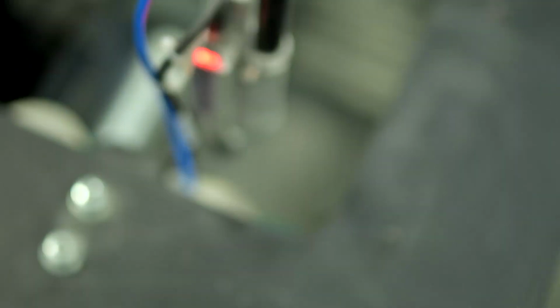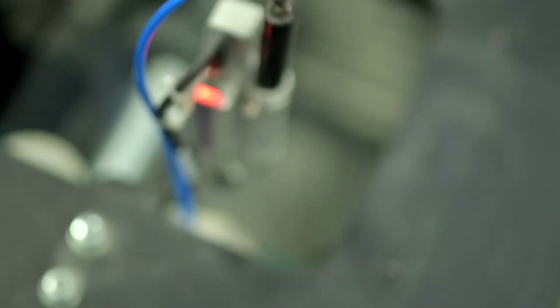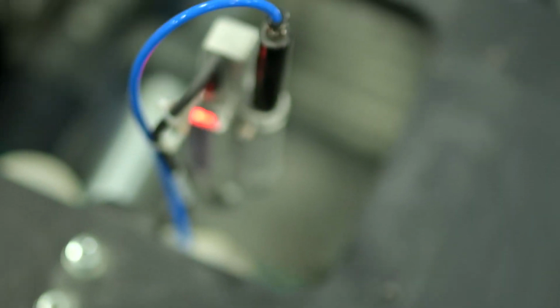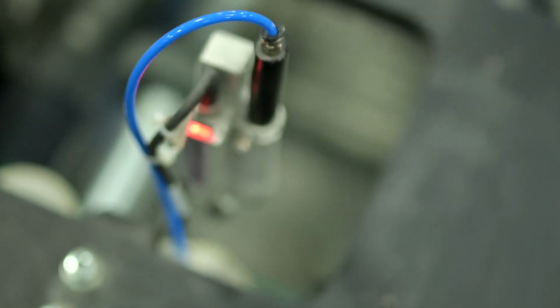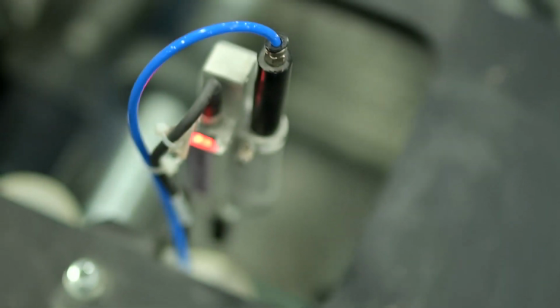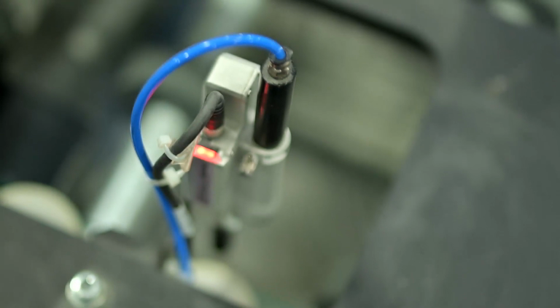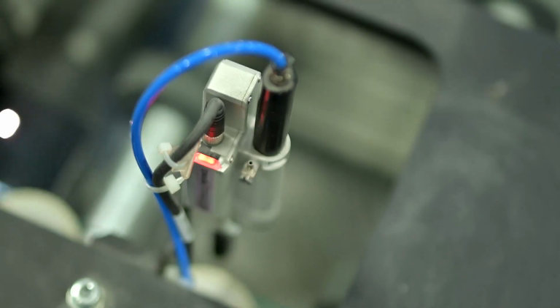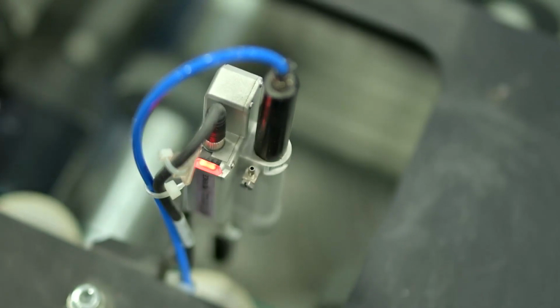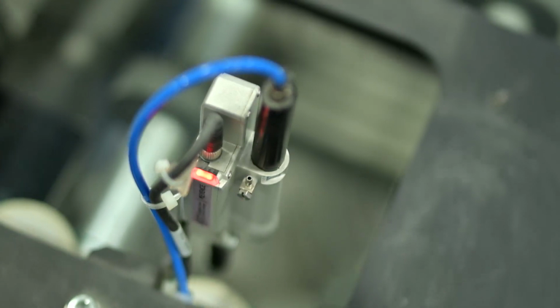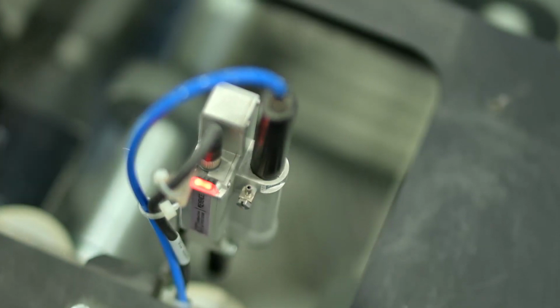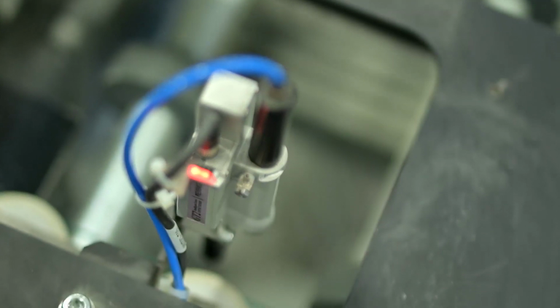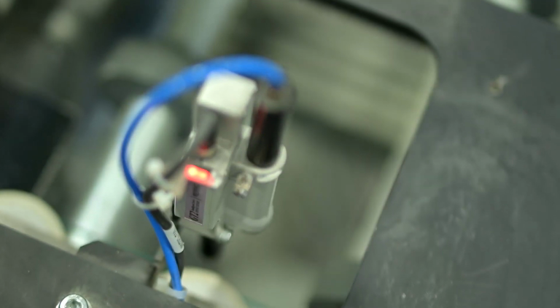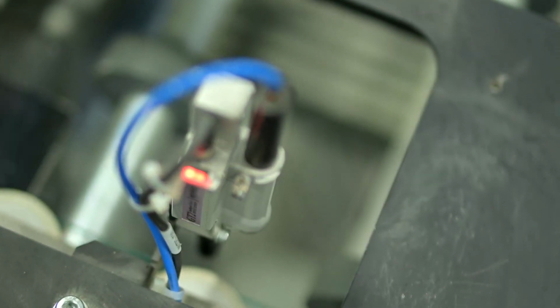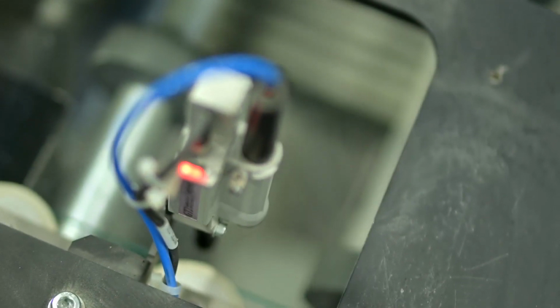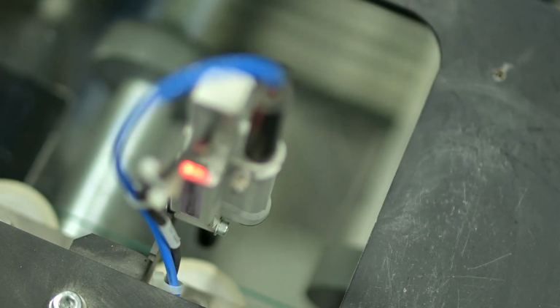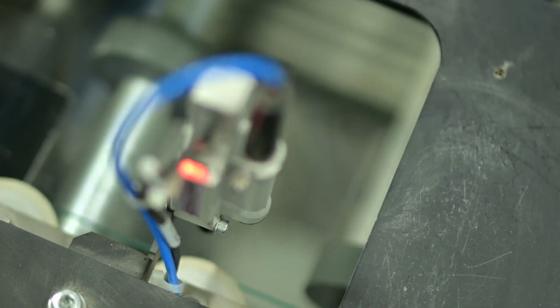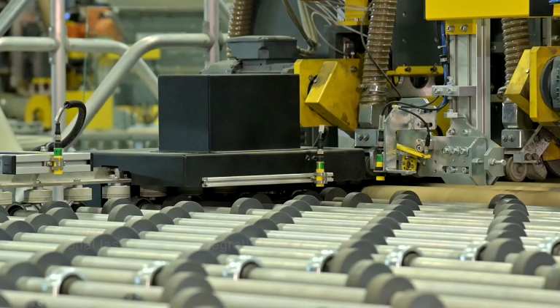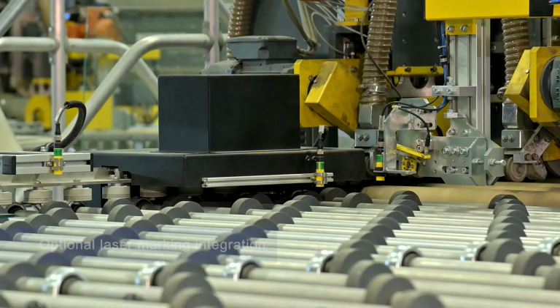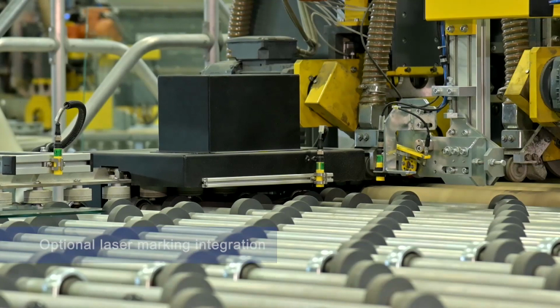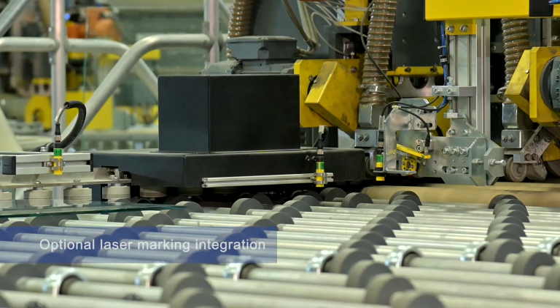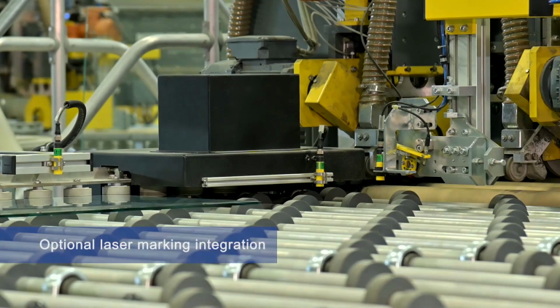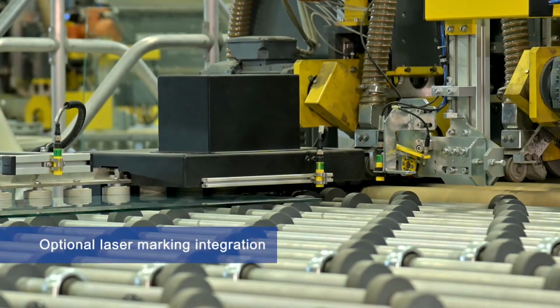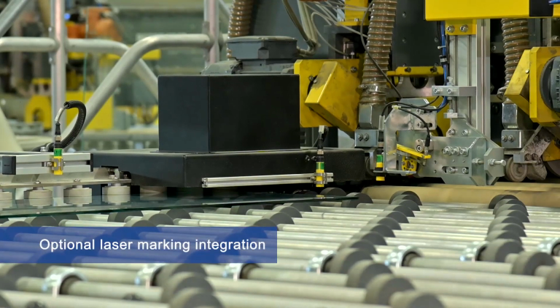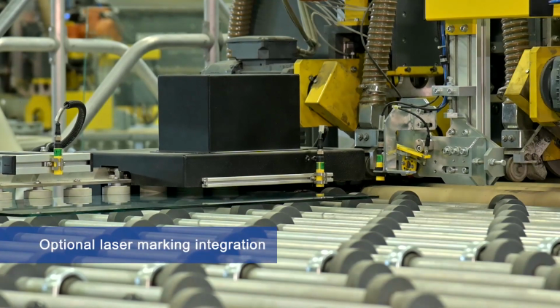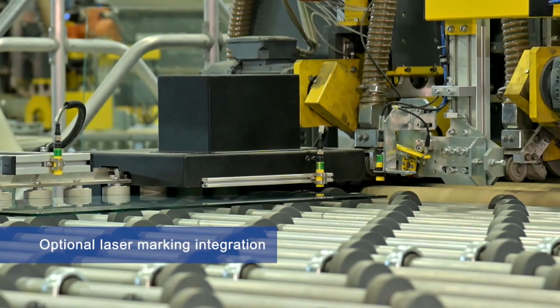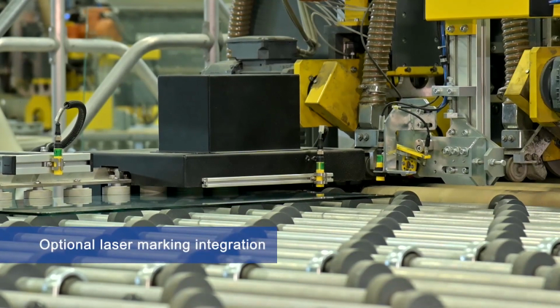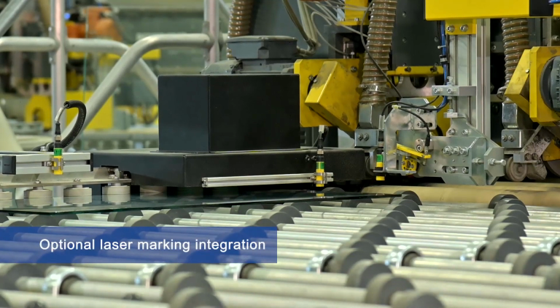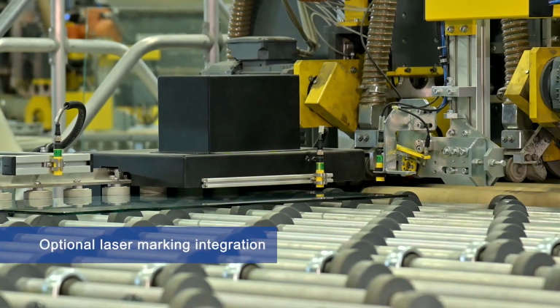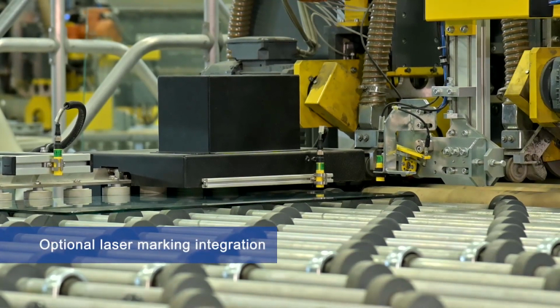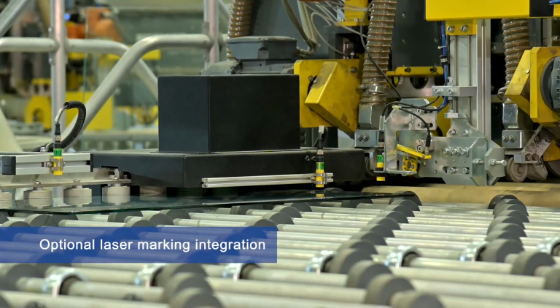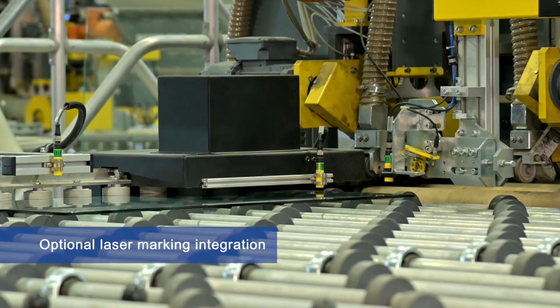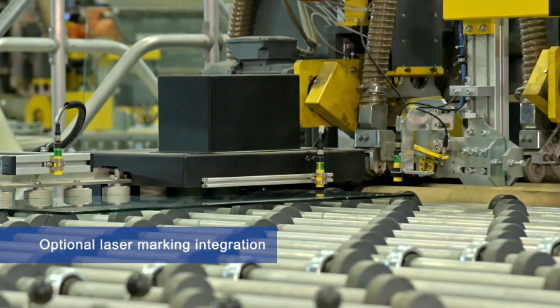As an option, Bentler can also integrate and communicate to the customer's laser marking device.